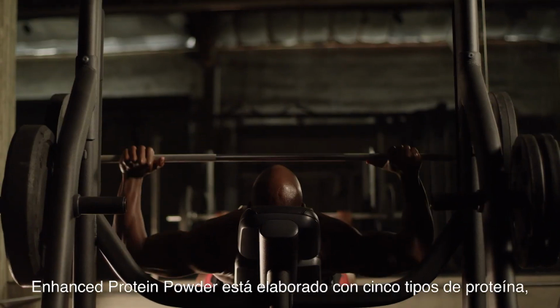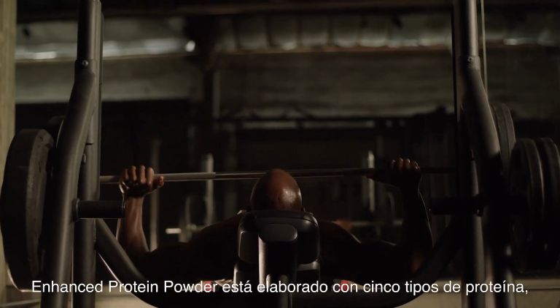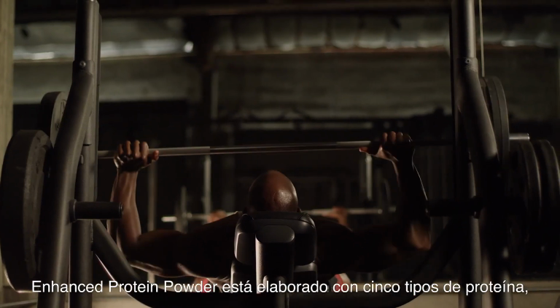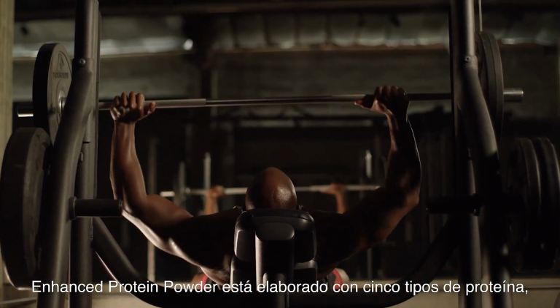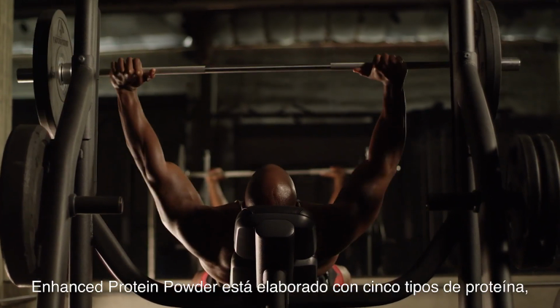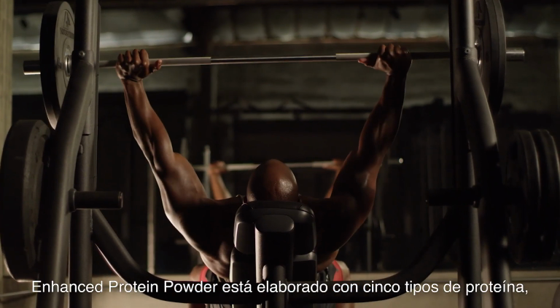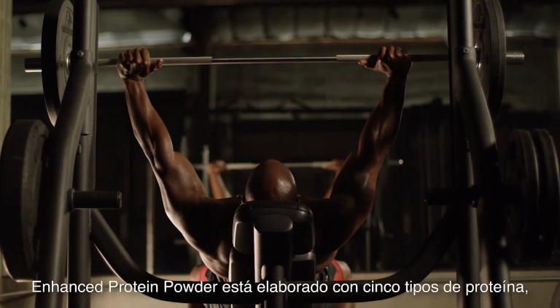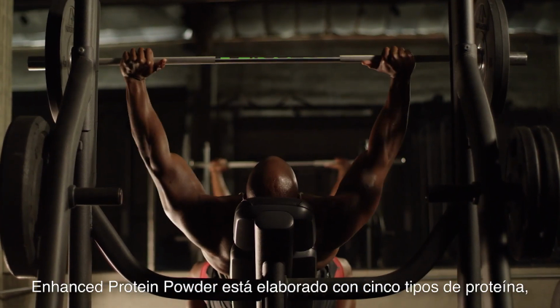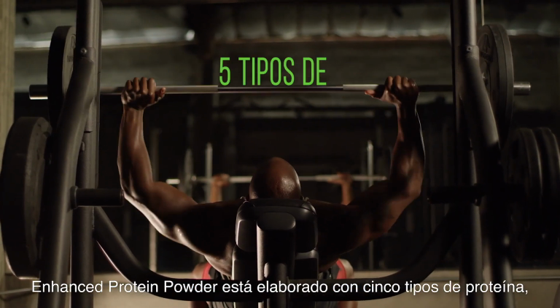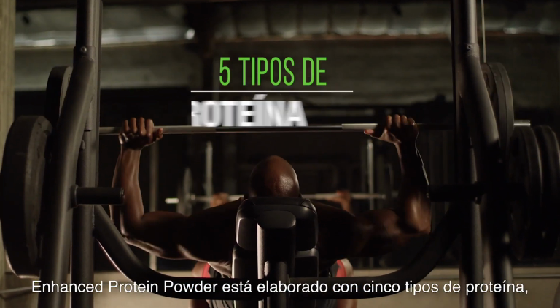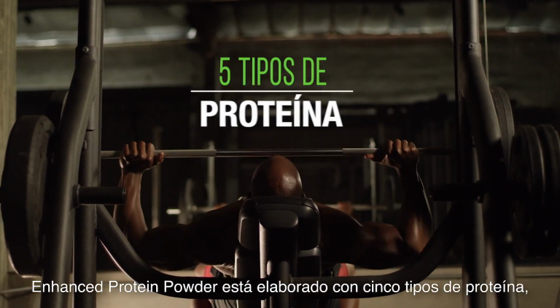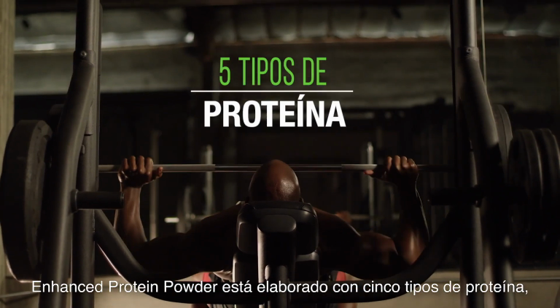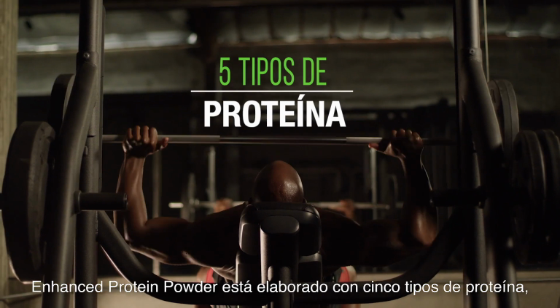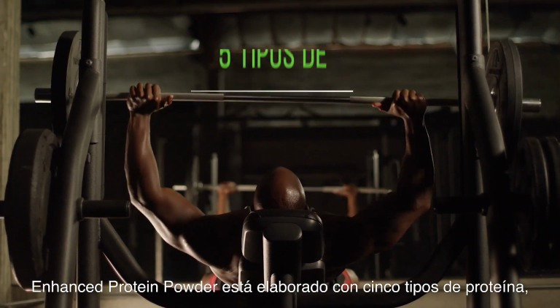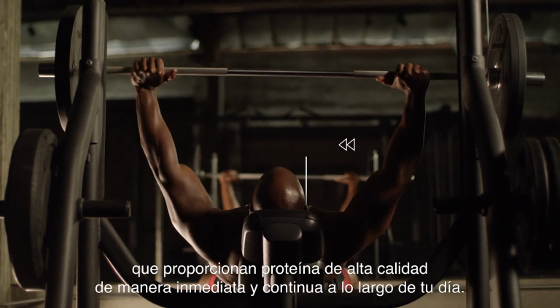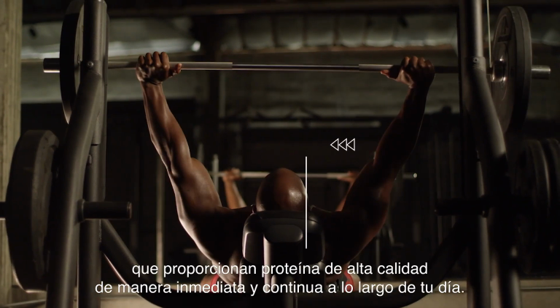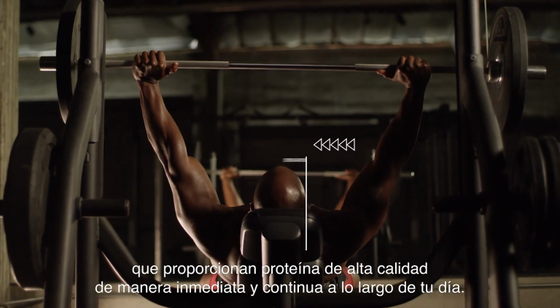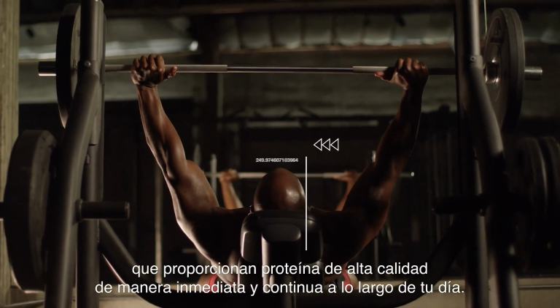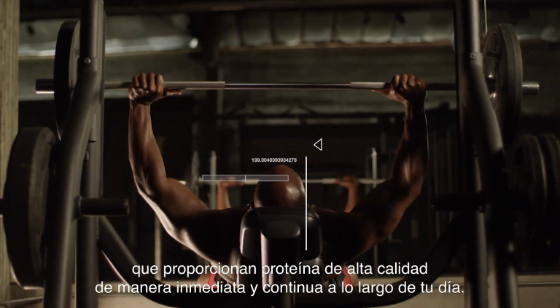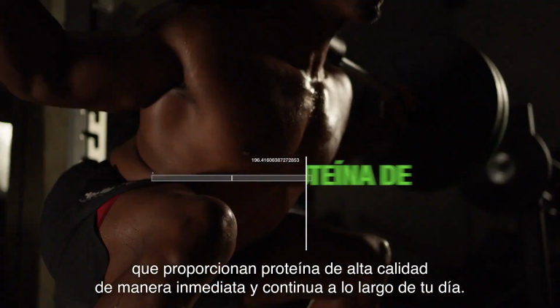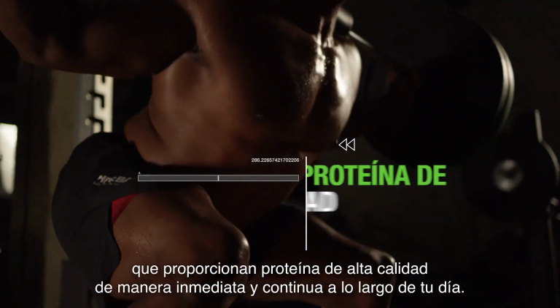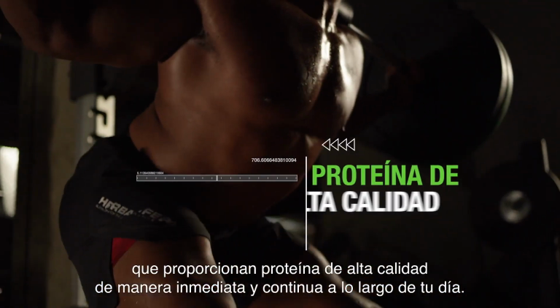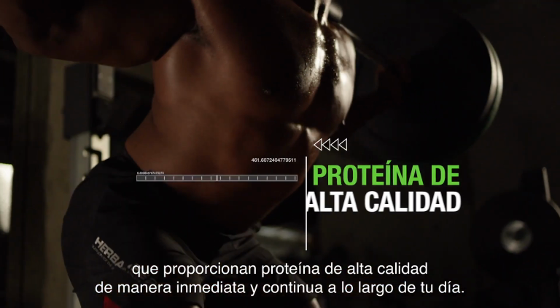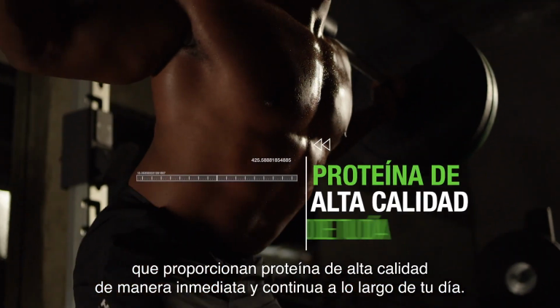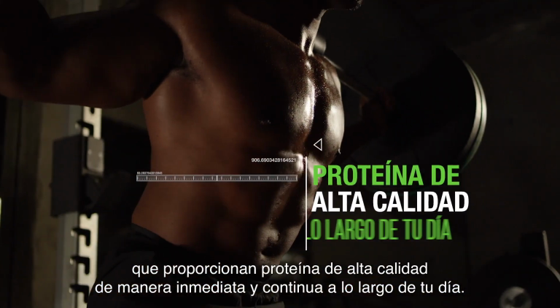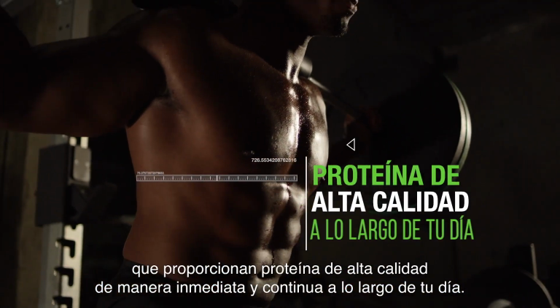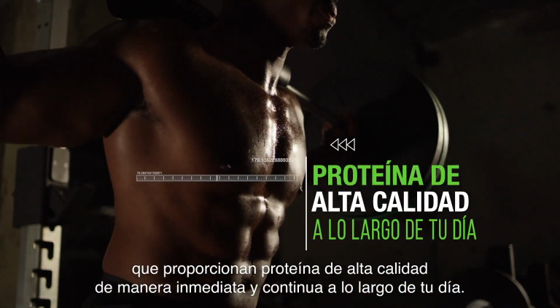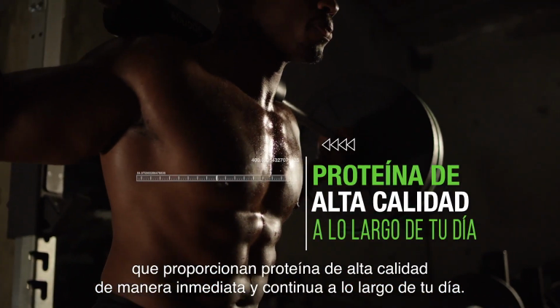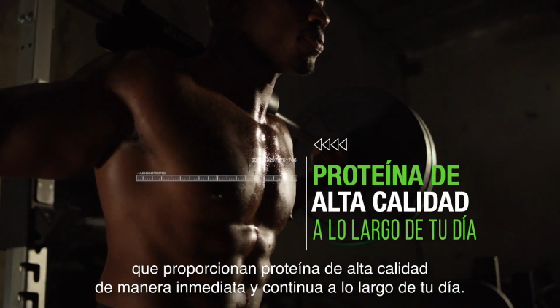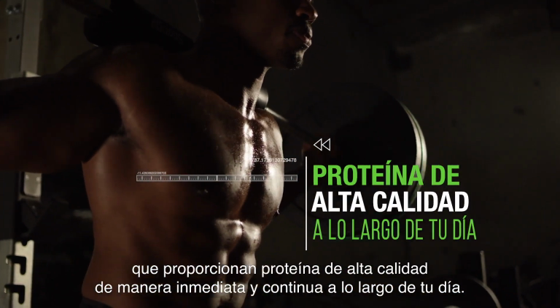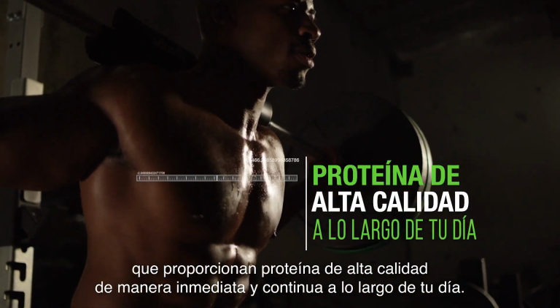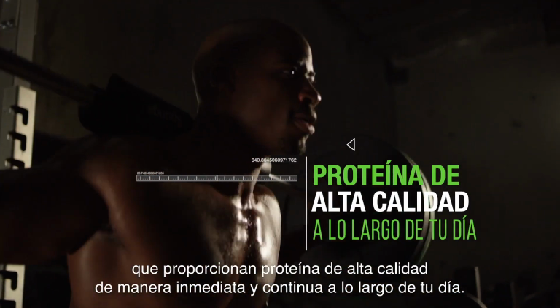Enhanced Protein Powder is formulated with five types of protein, providing immediate and sustained delivery of high-quality protein throughout your day.